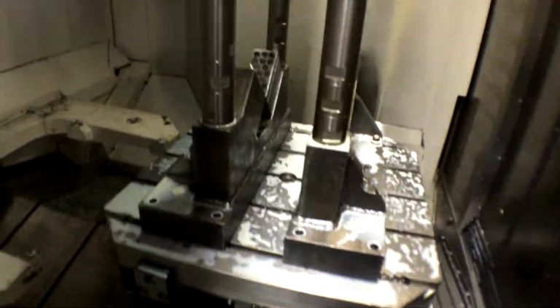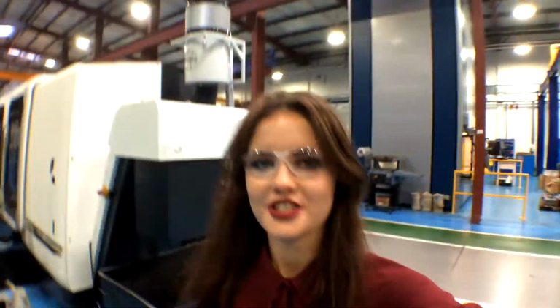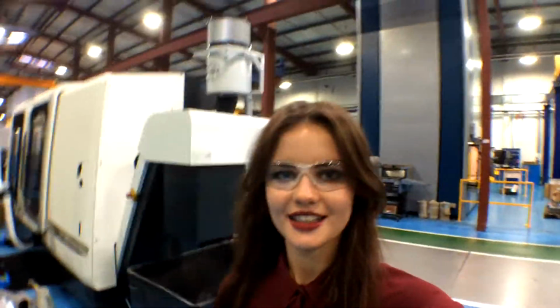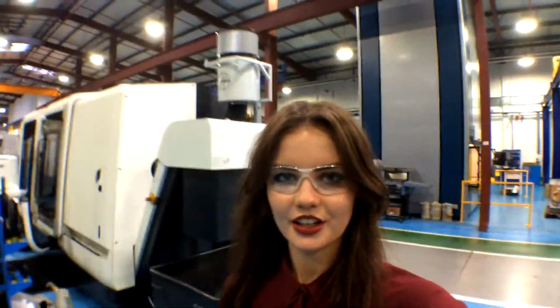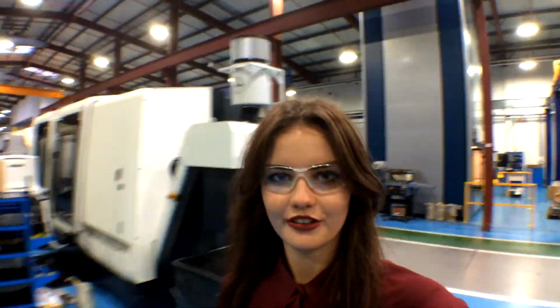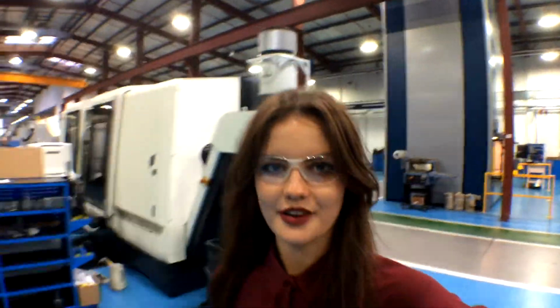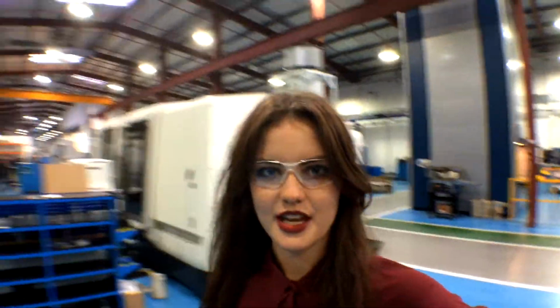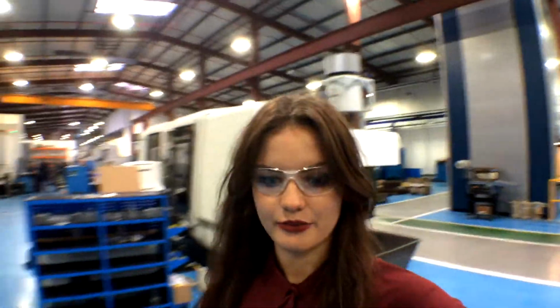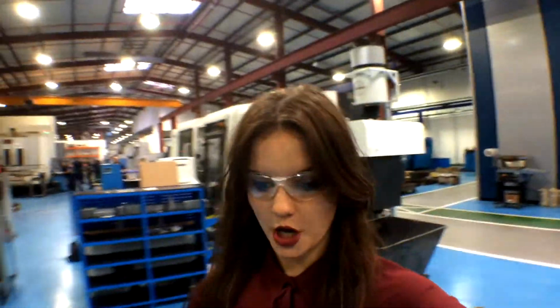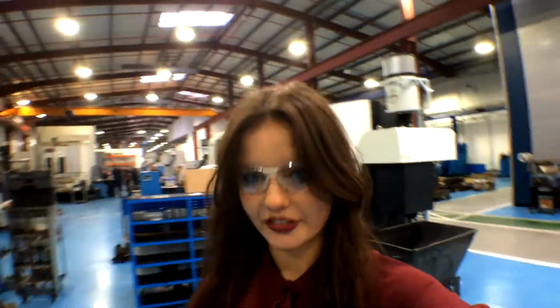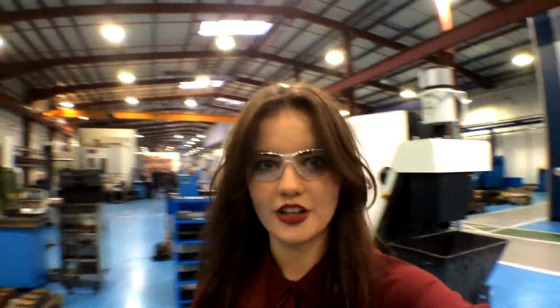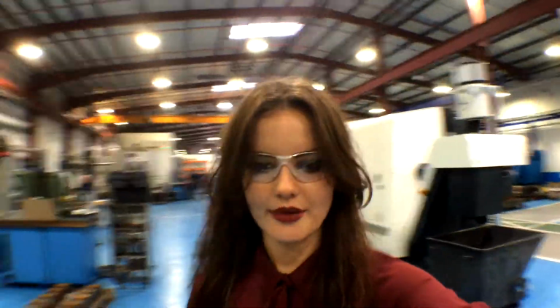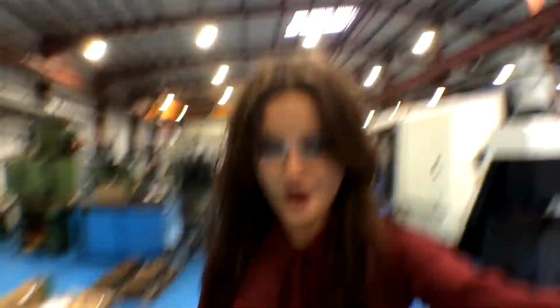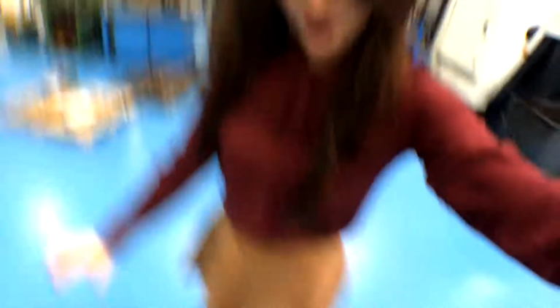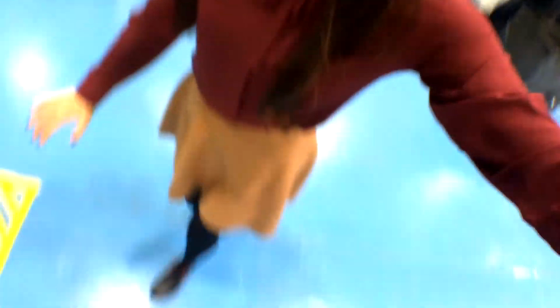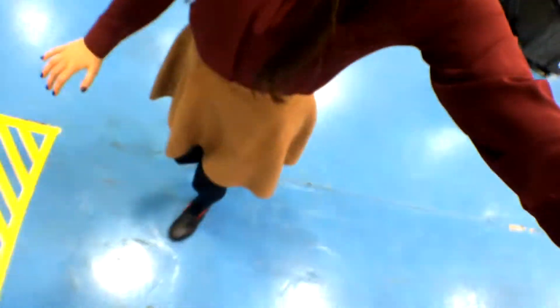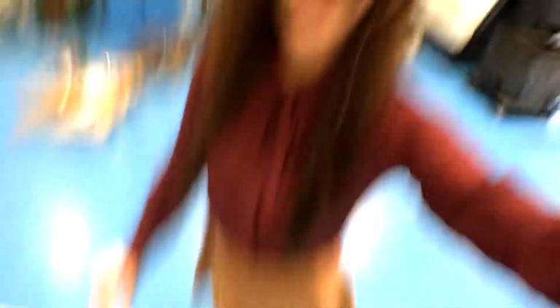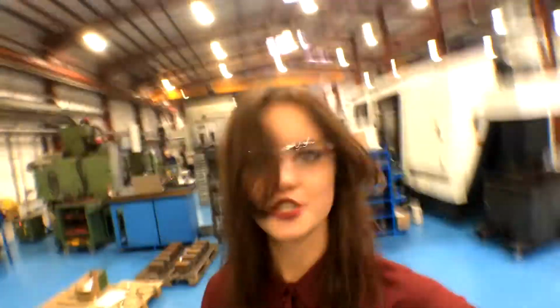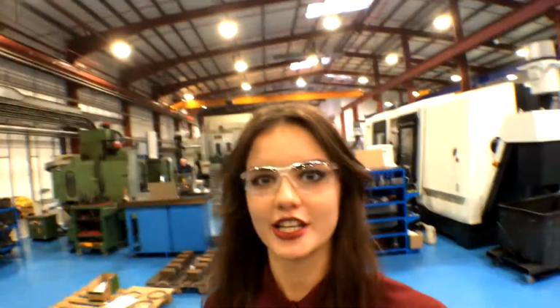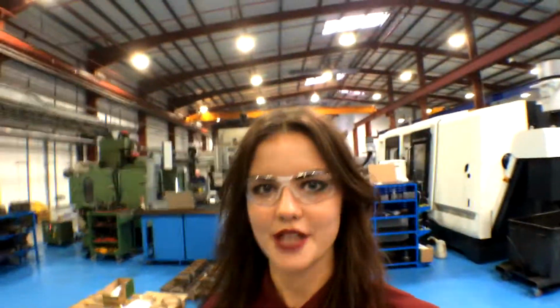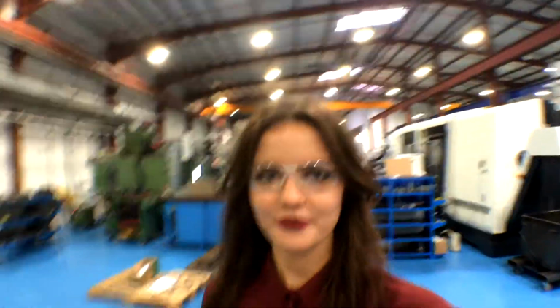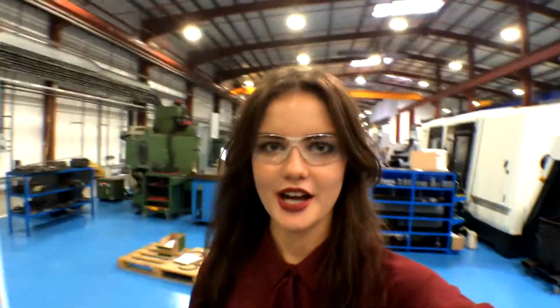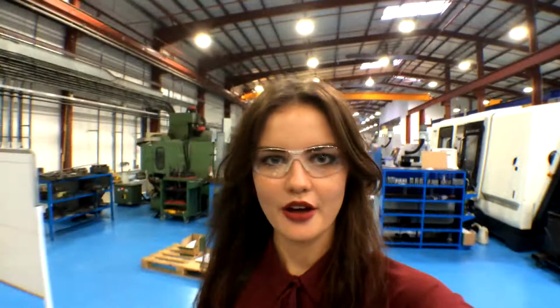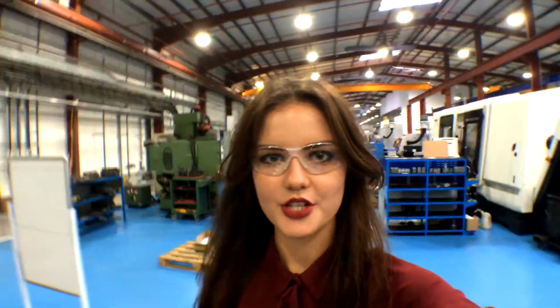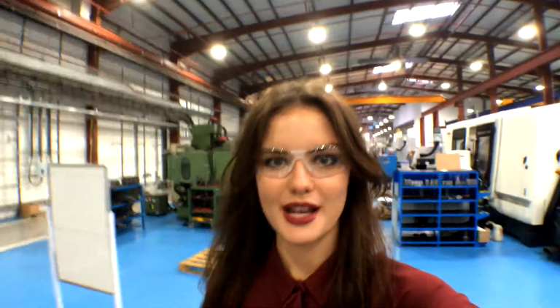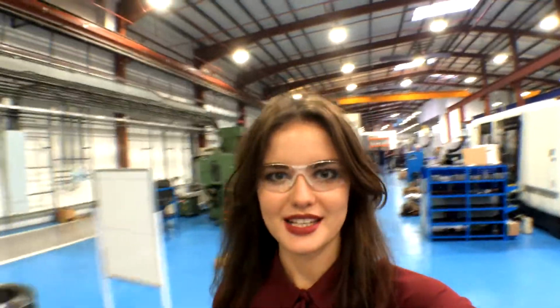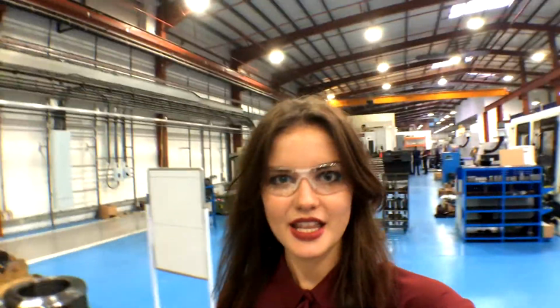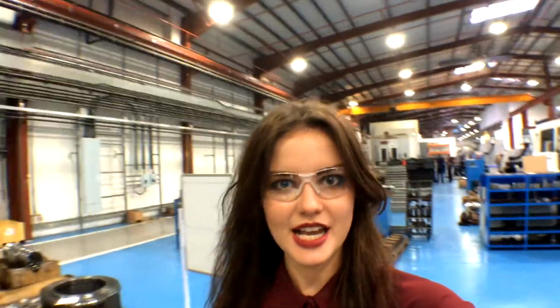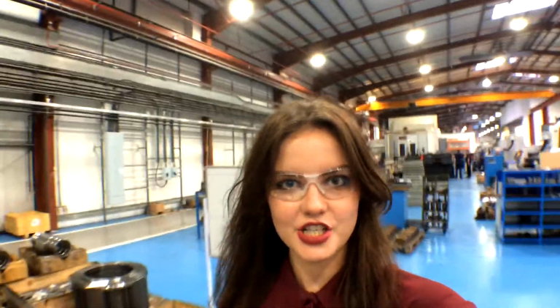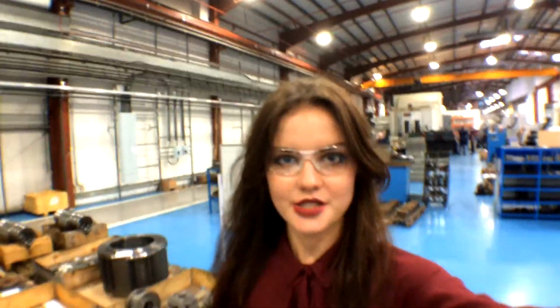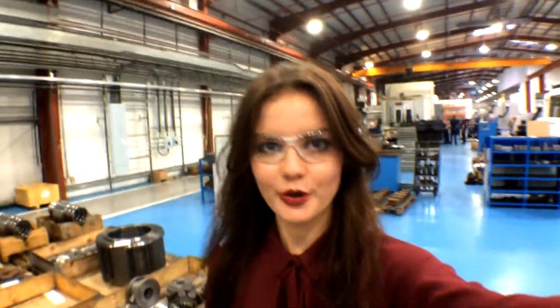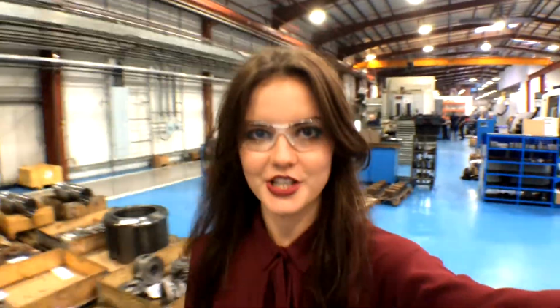Just had a little look round the shop floor down here, wearing my safety shoes — check those out. And now I'm off to ask the engineers some questions.